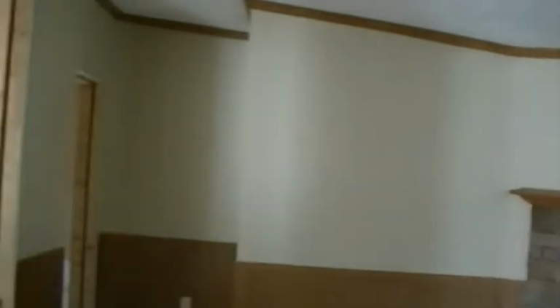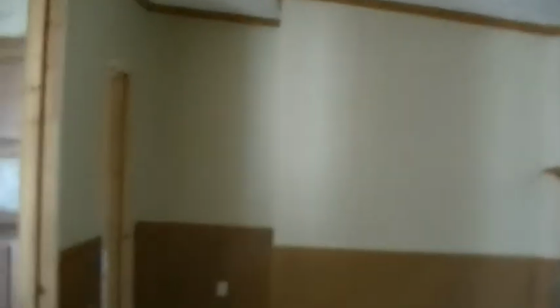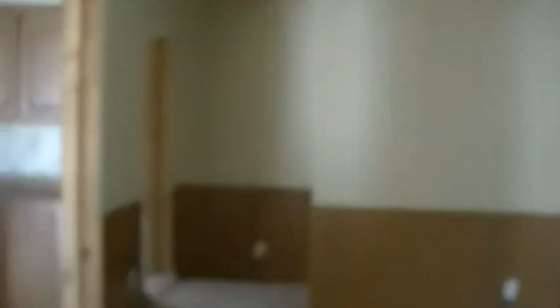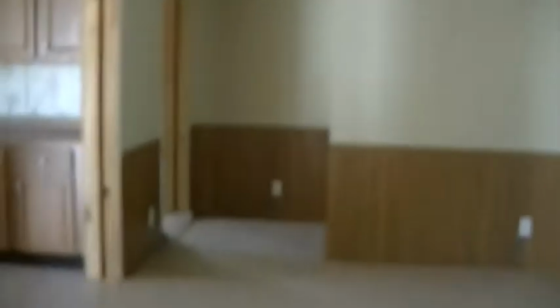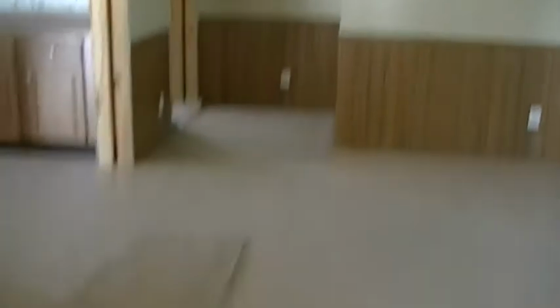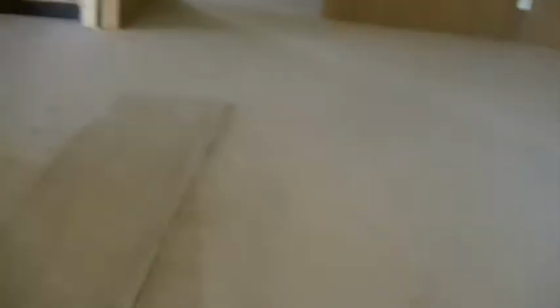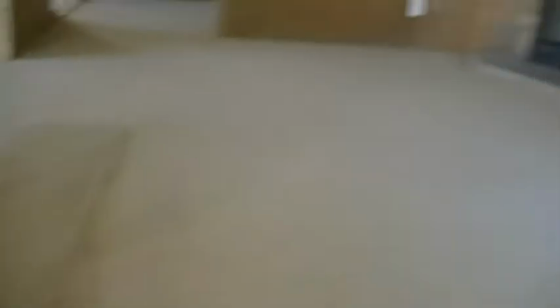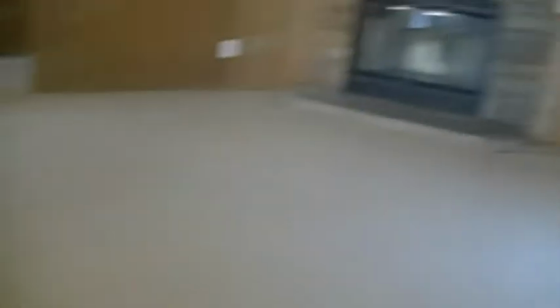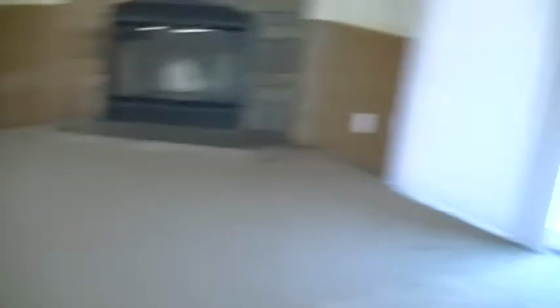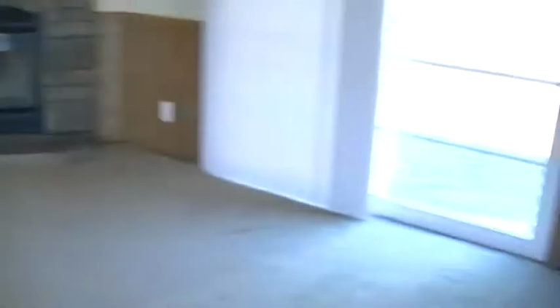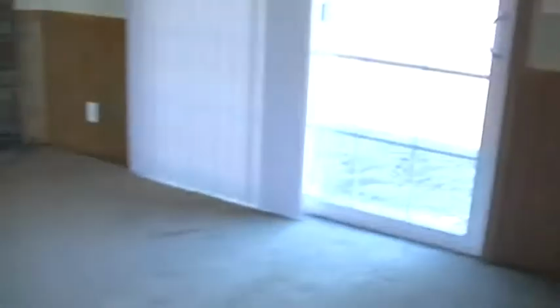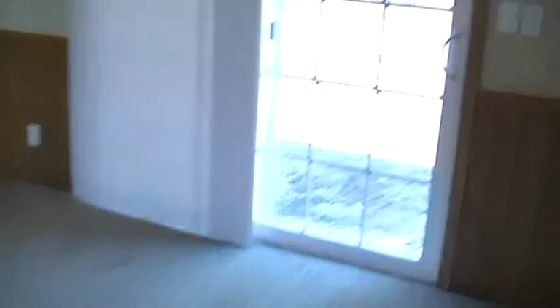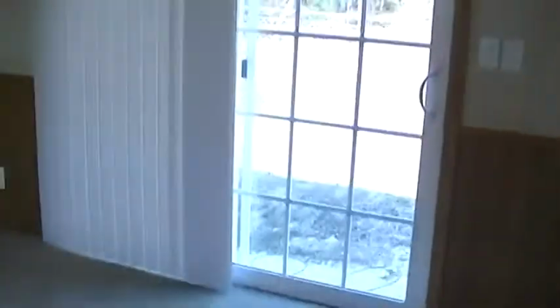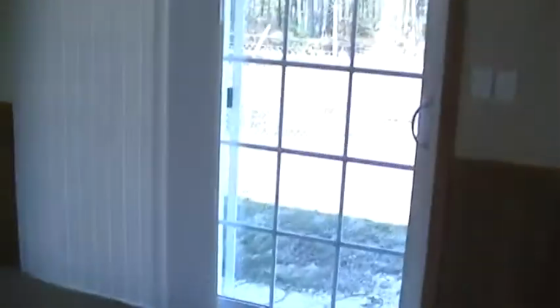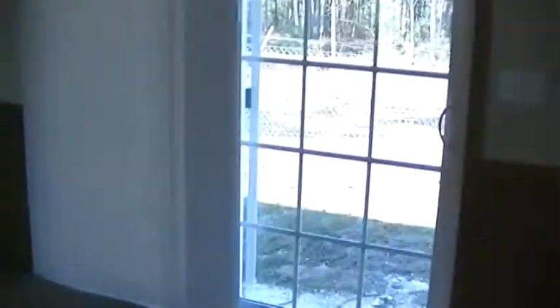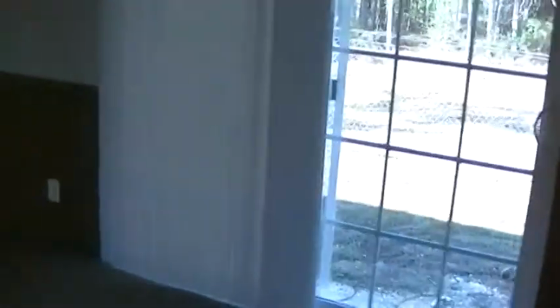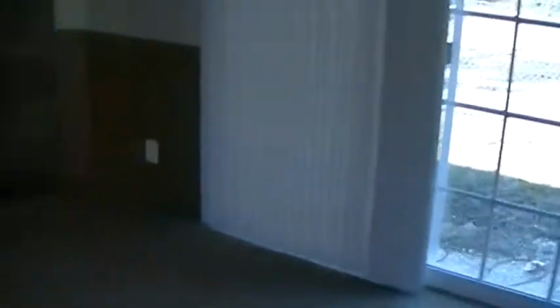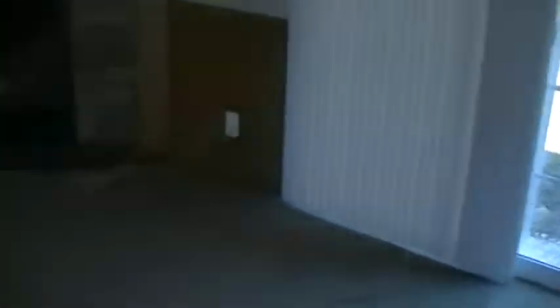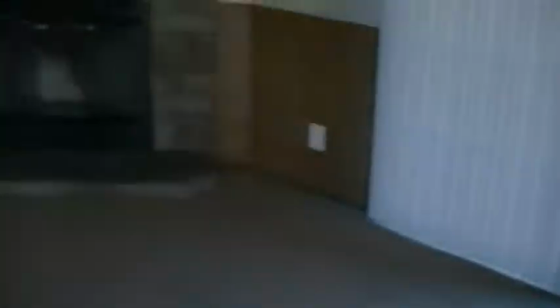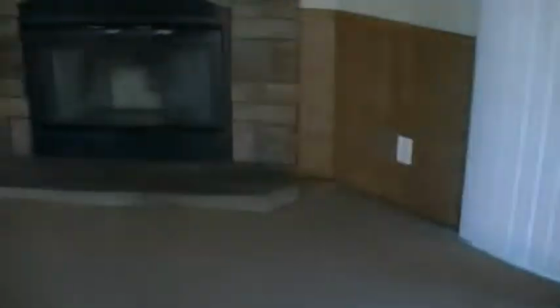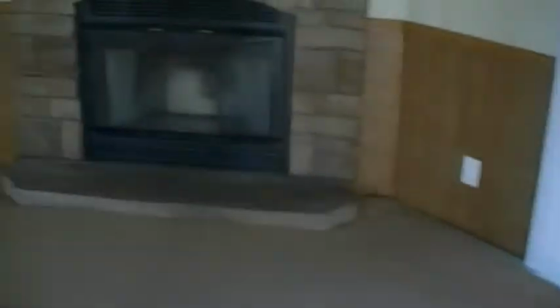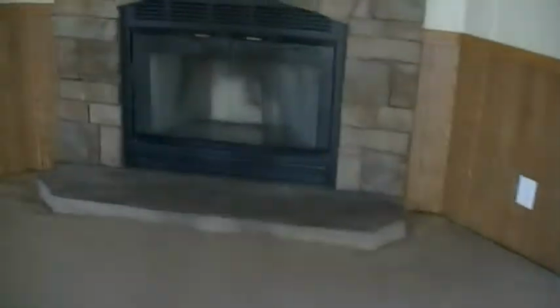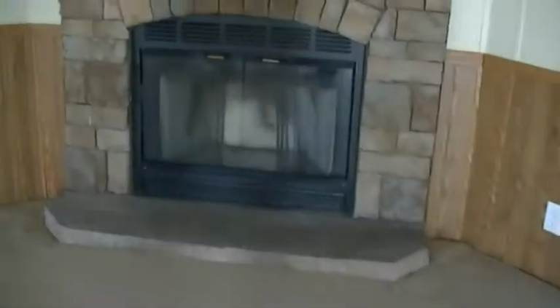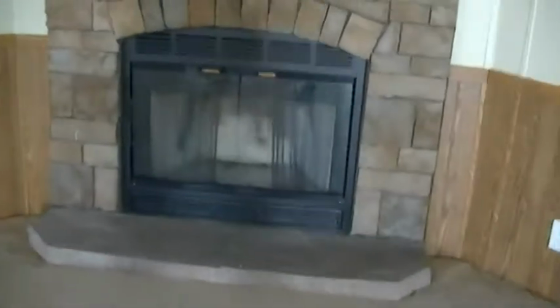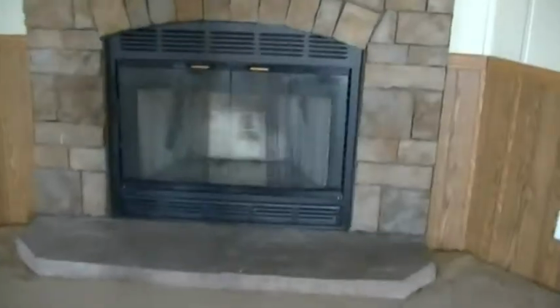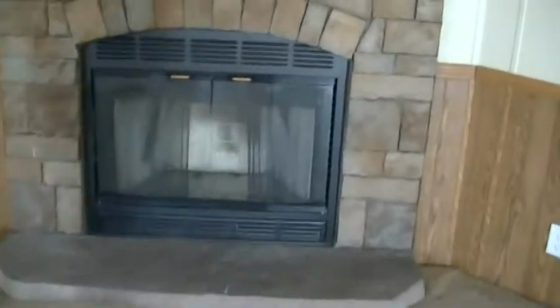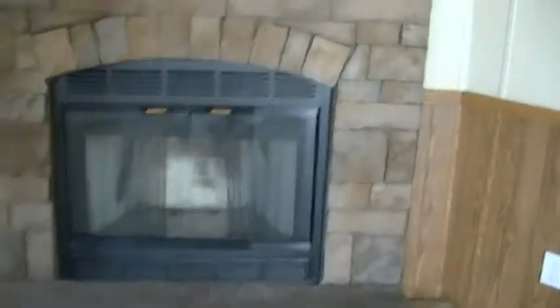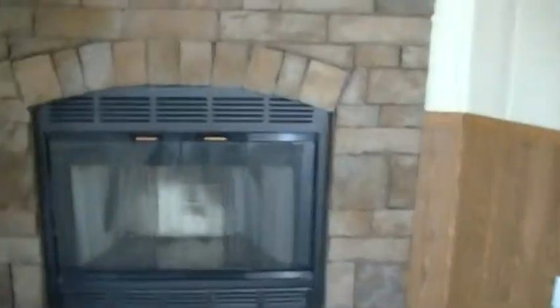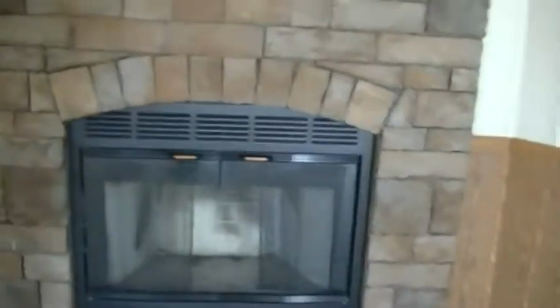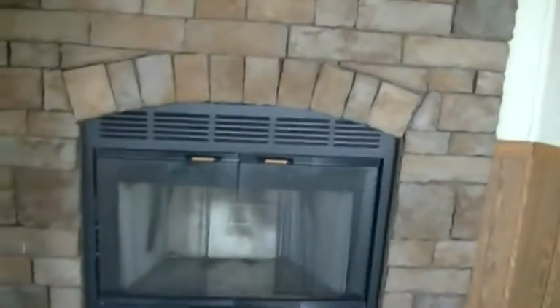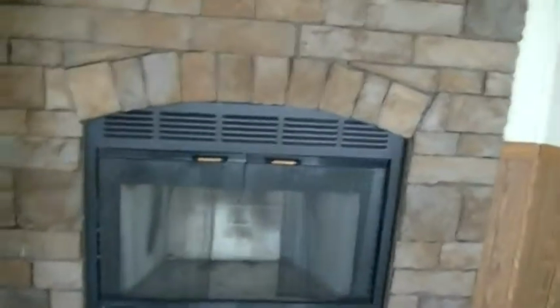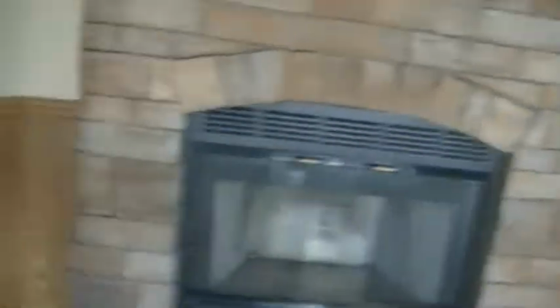Got a sliding back glass door and a burning fireplace.